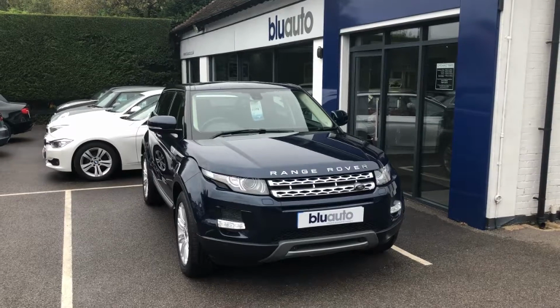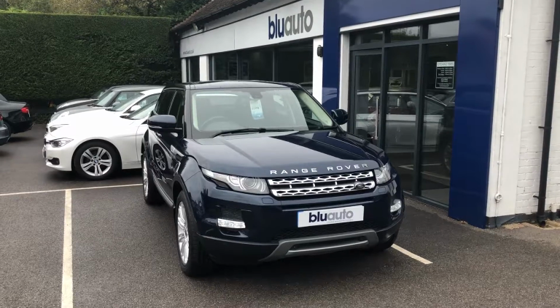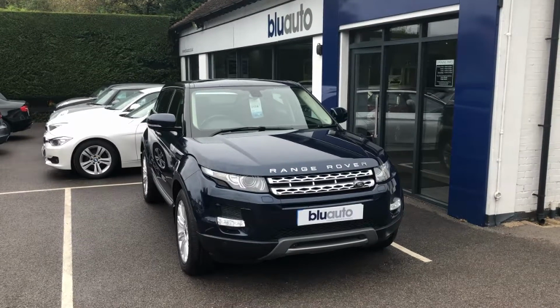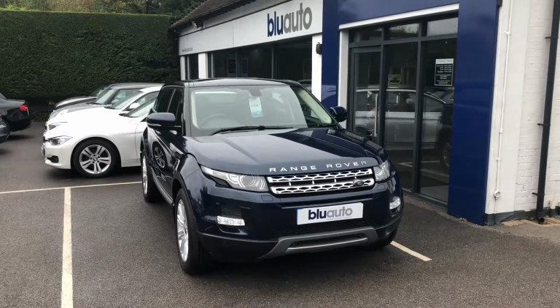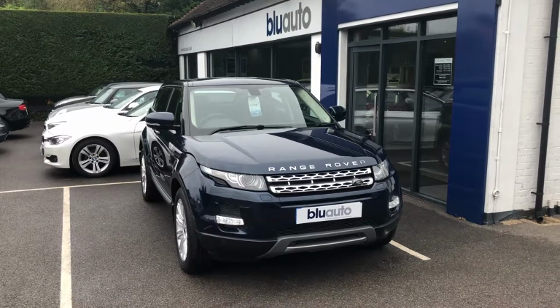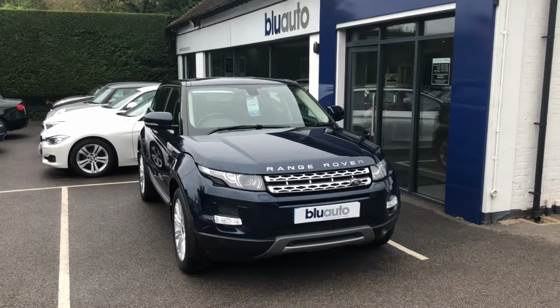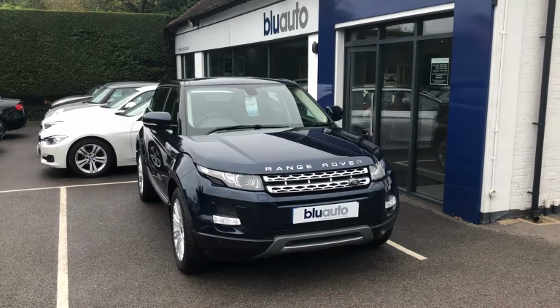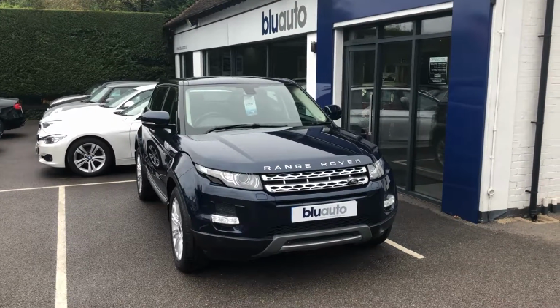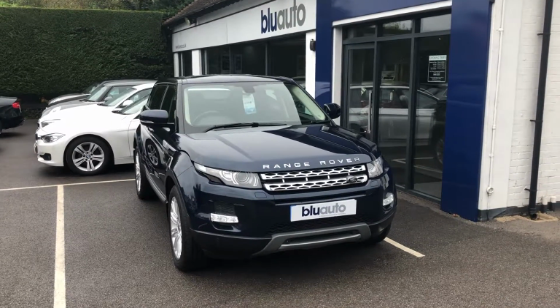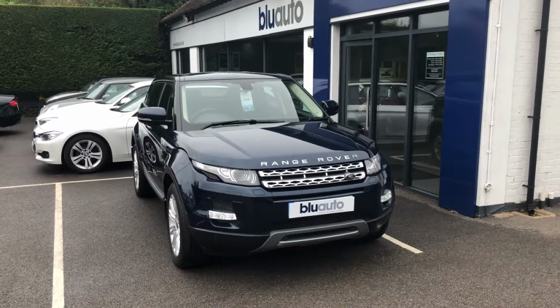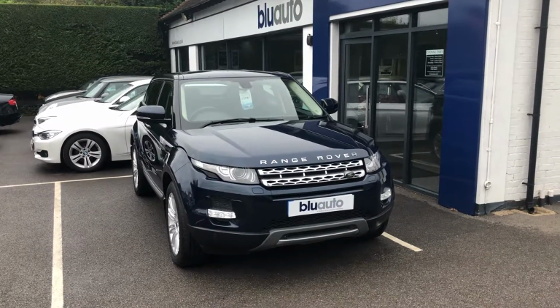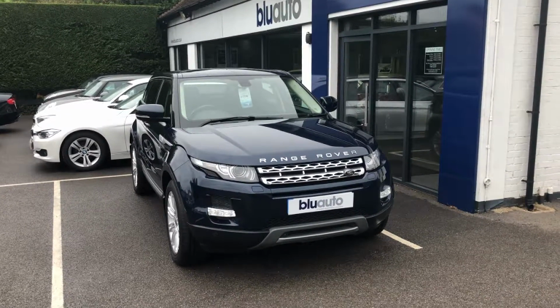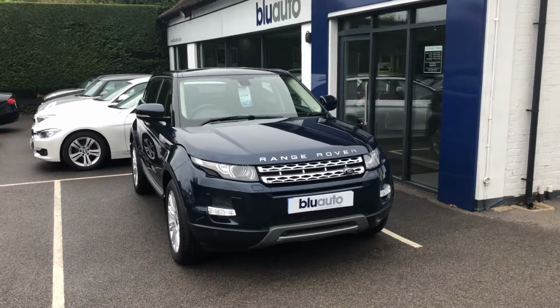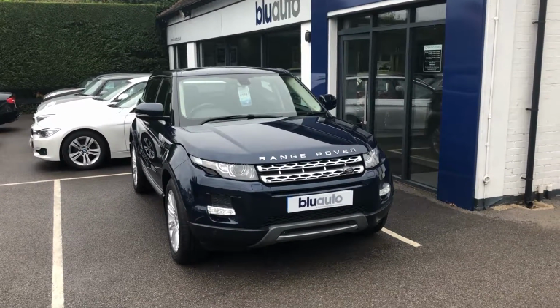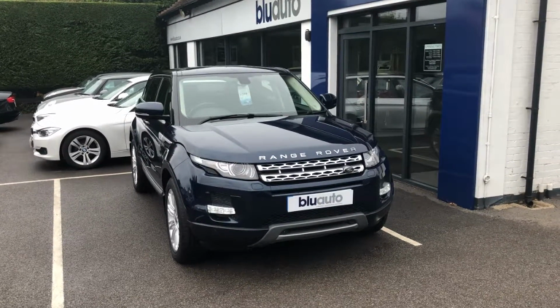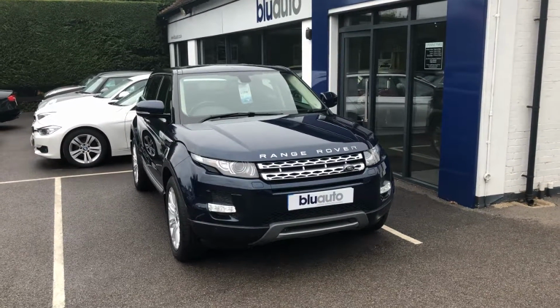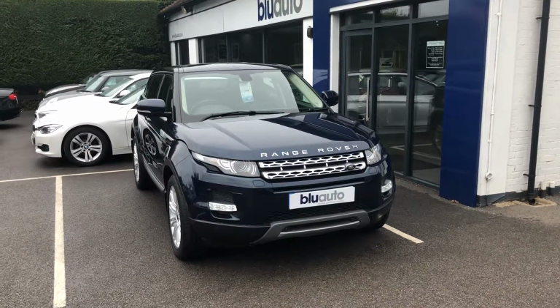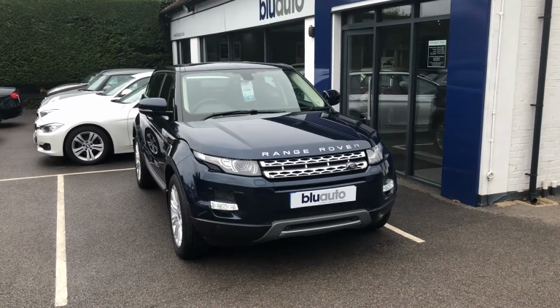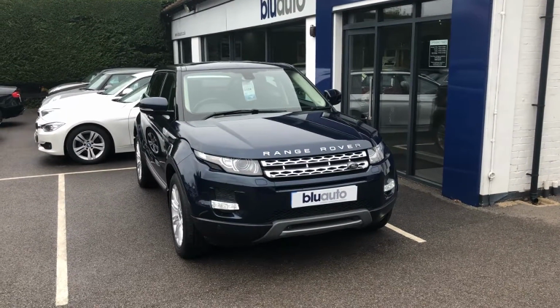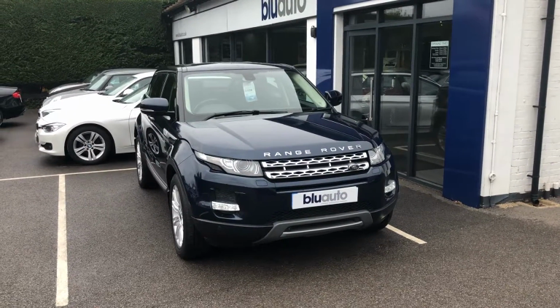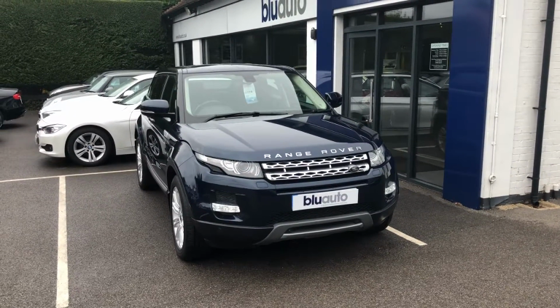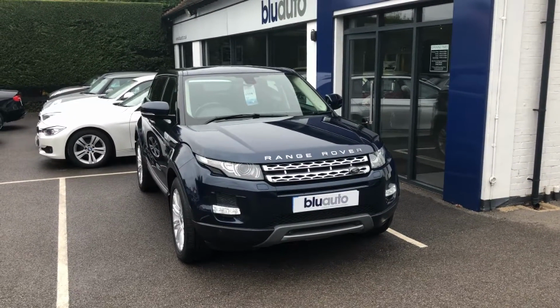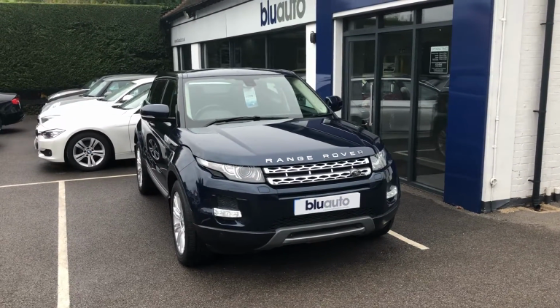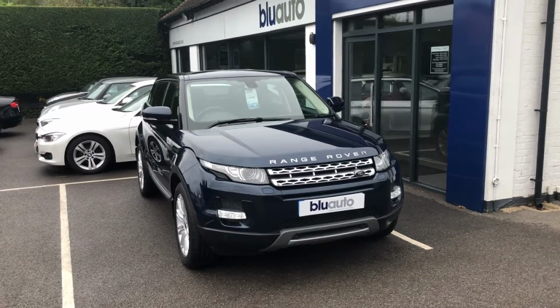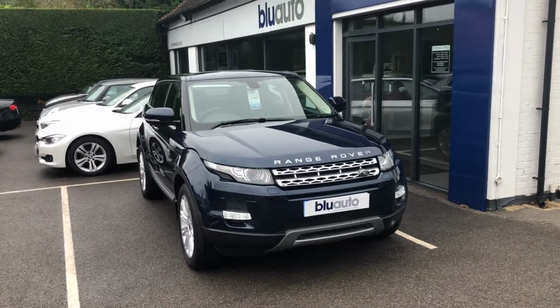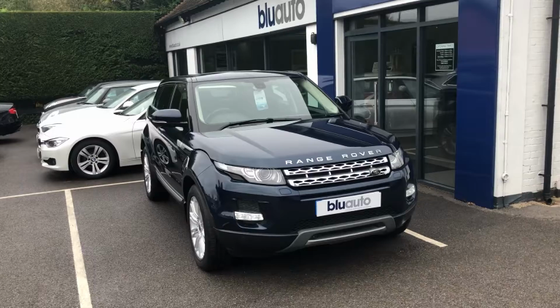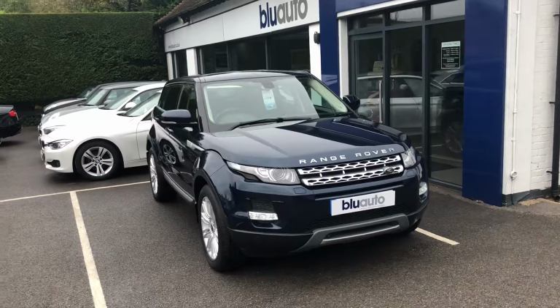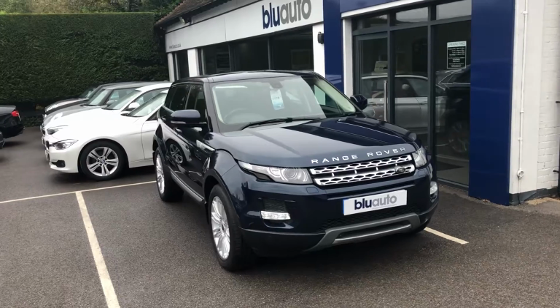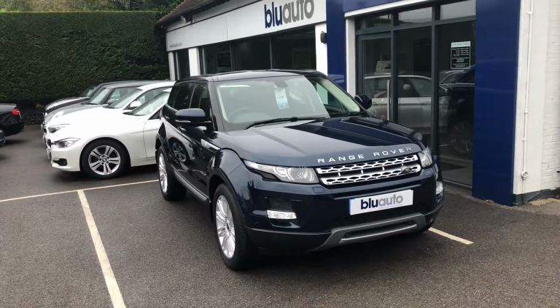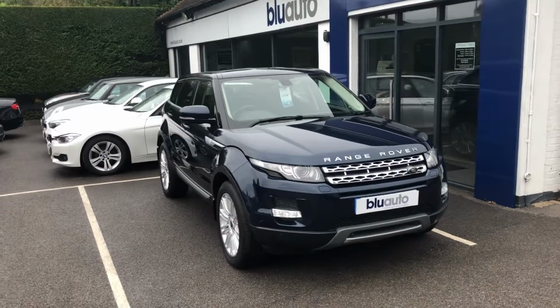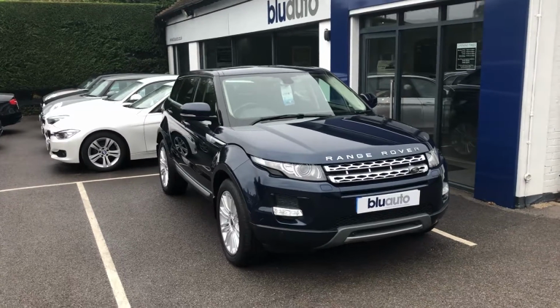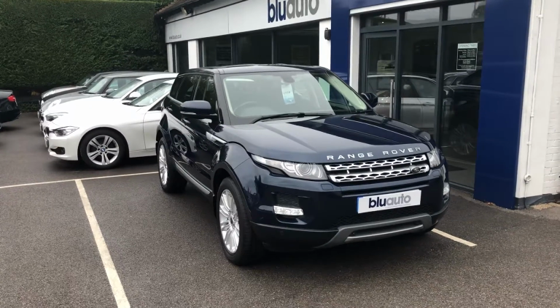Hello and good afternoon, my name is Ben Cooper. Quick little walk-around video now on the latest vehicle onto the Blue Auto forecourt.